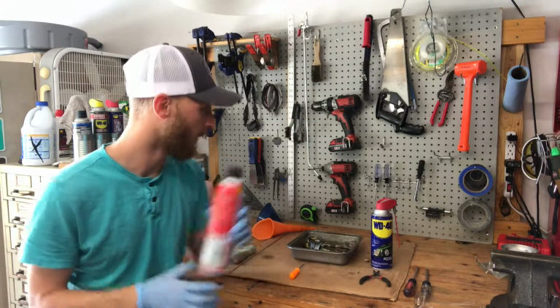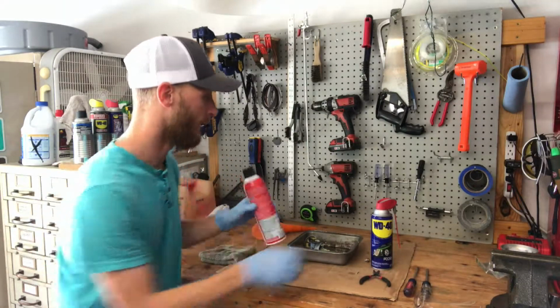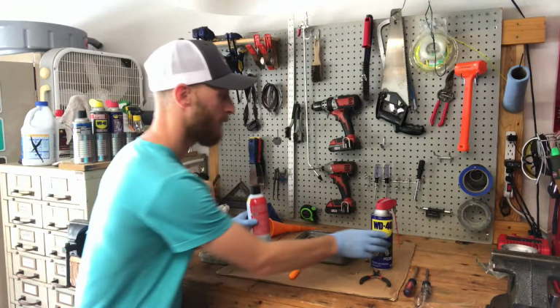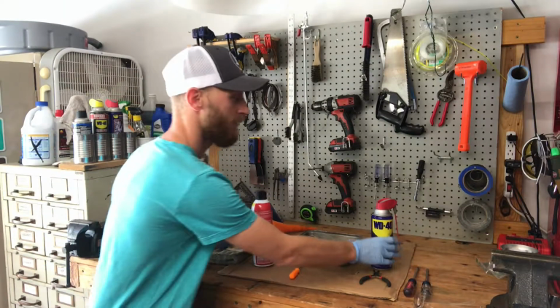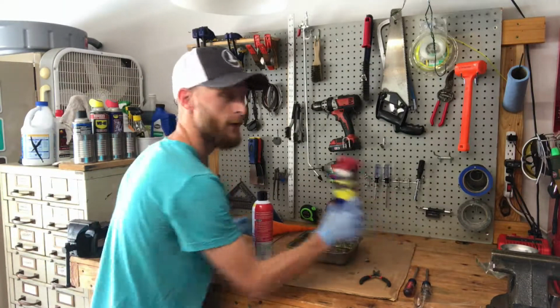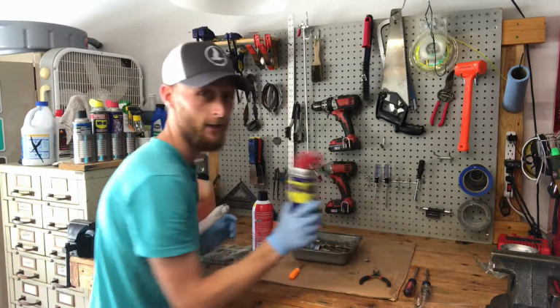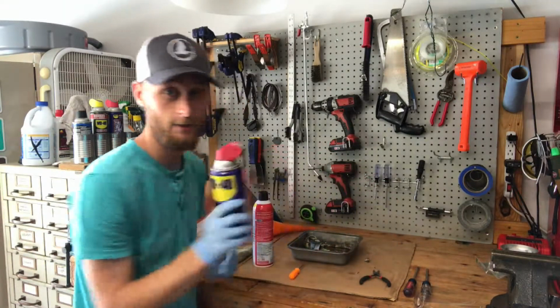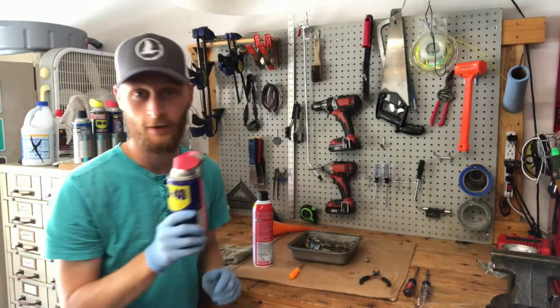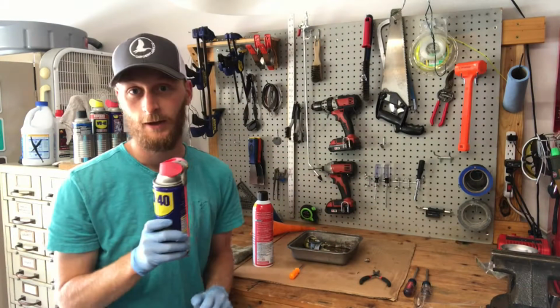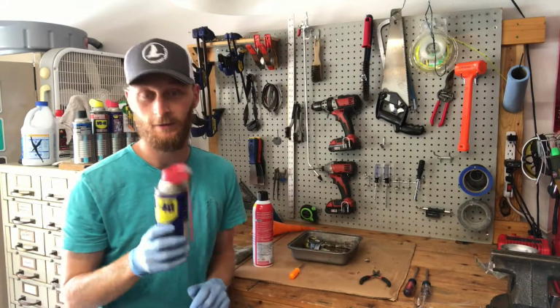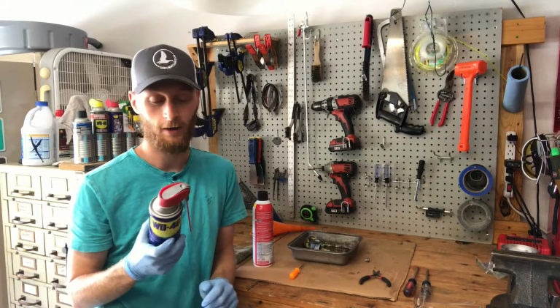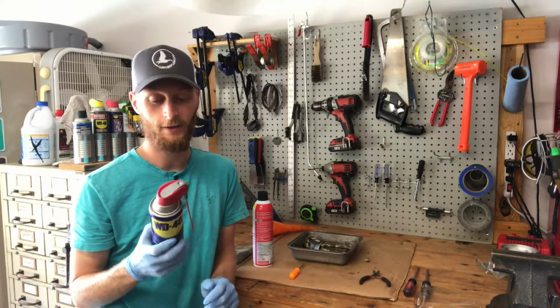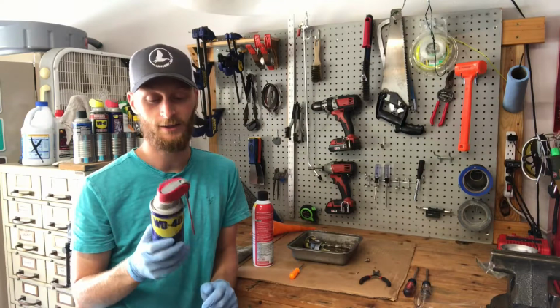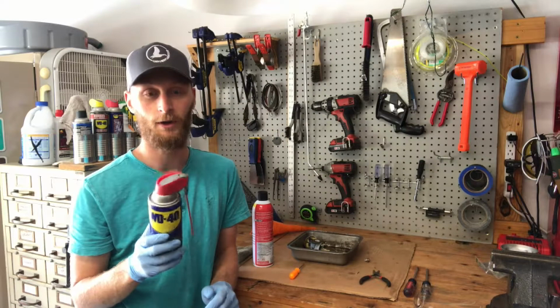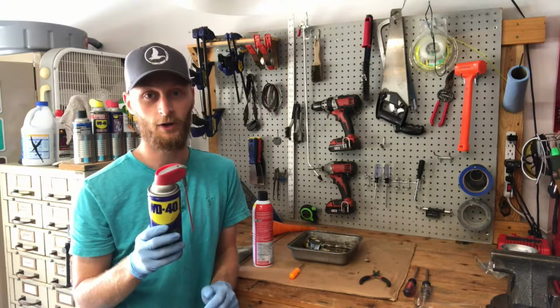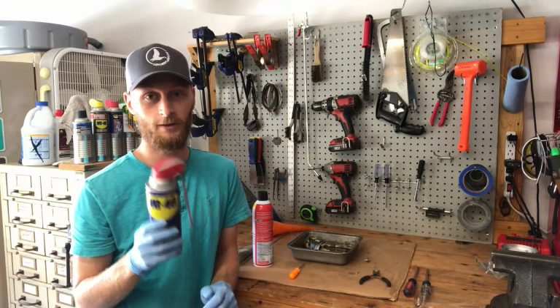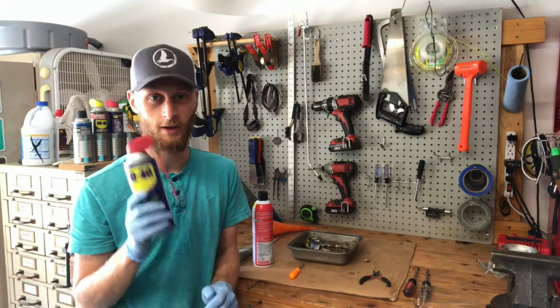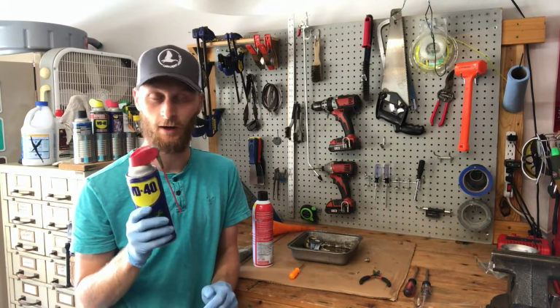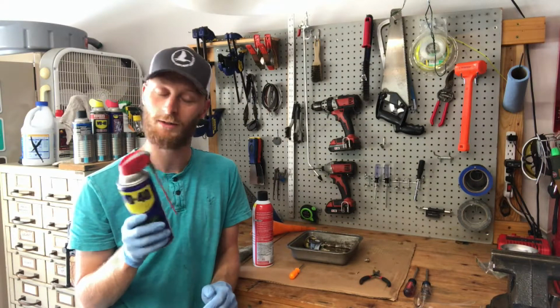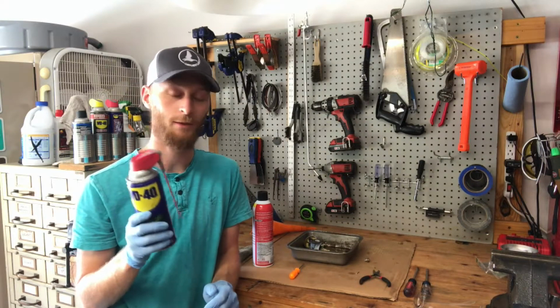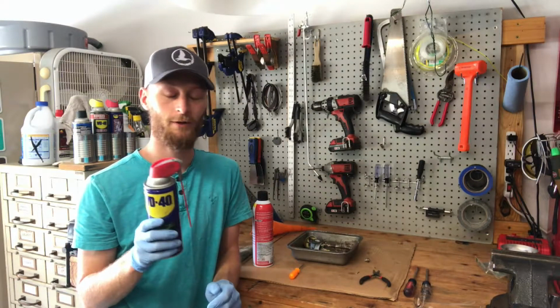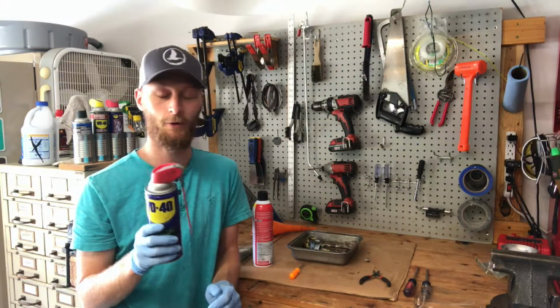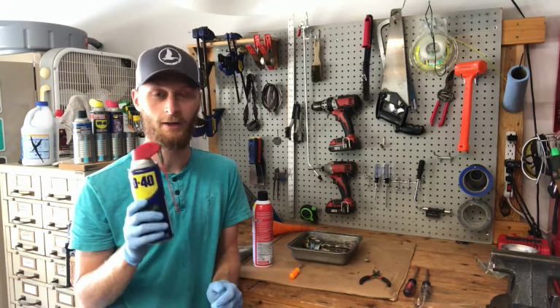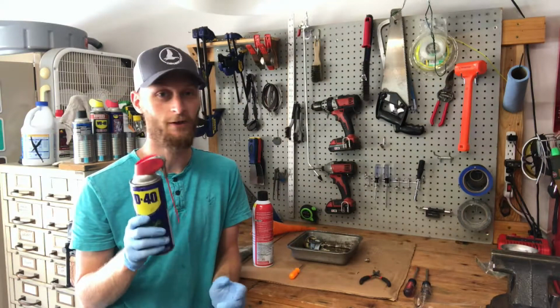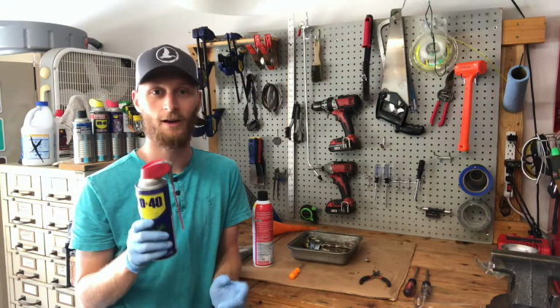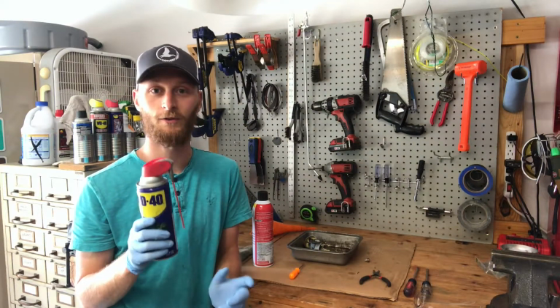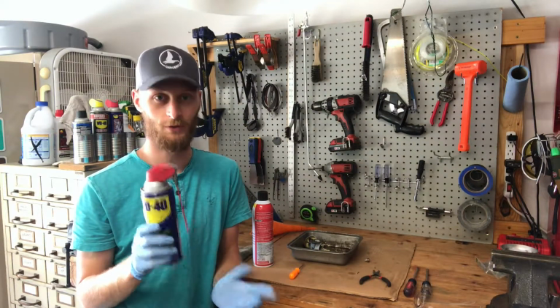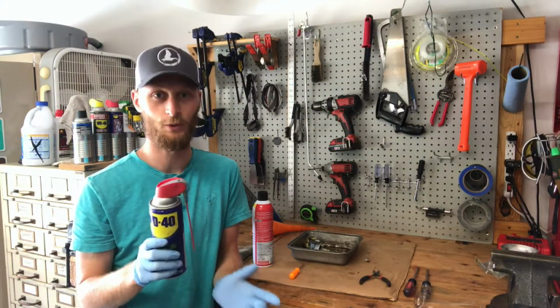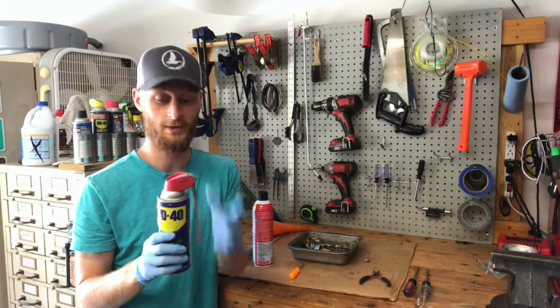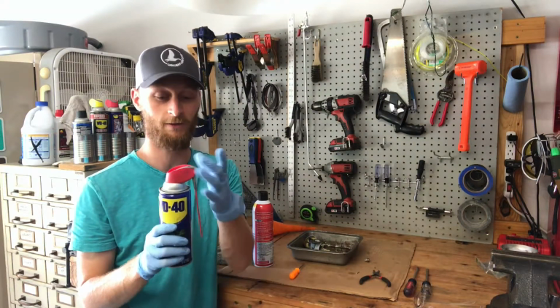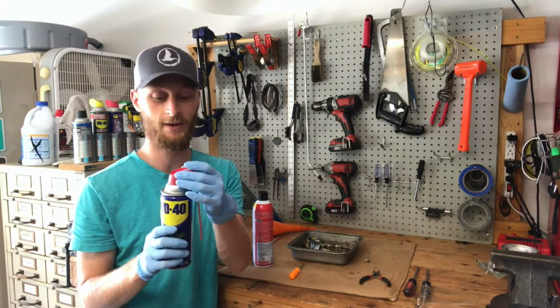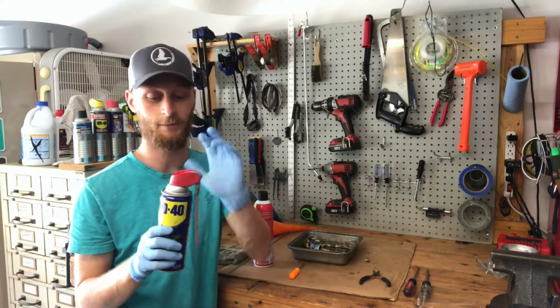But WD-40 has the smart straws. Always get WD-40, if nothing else, to save the tops.